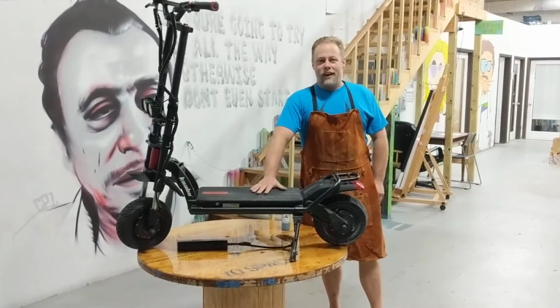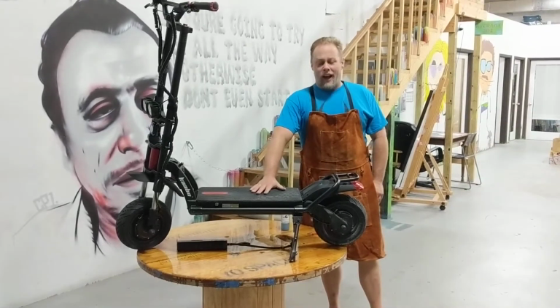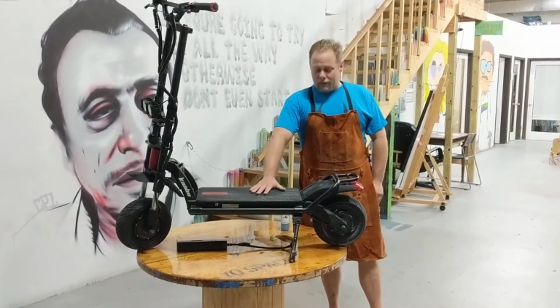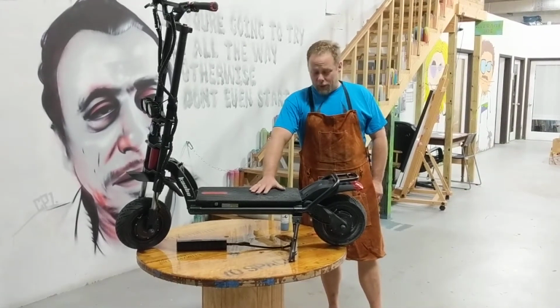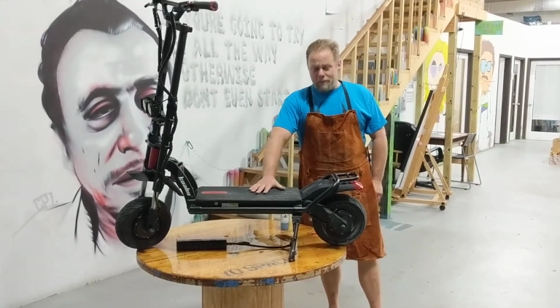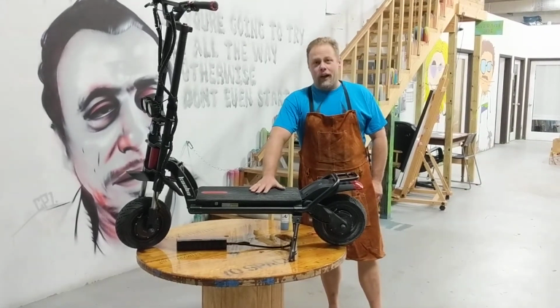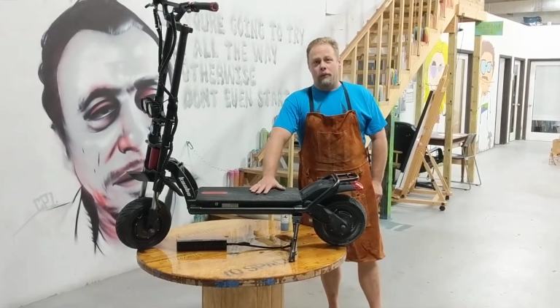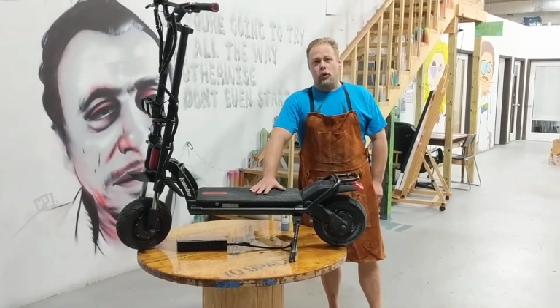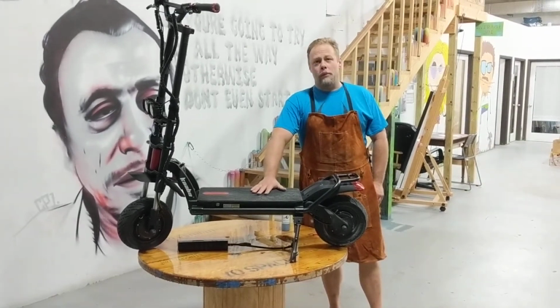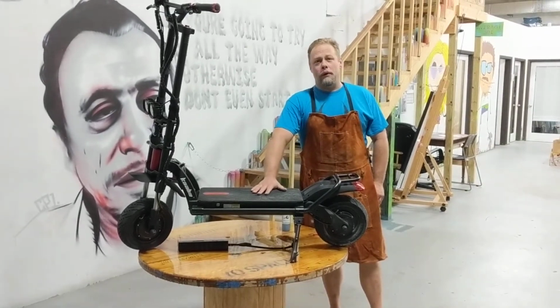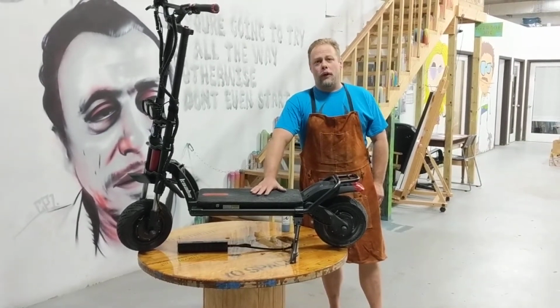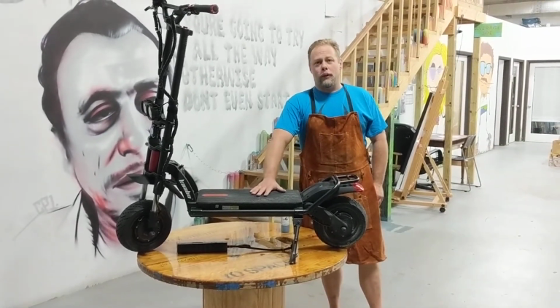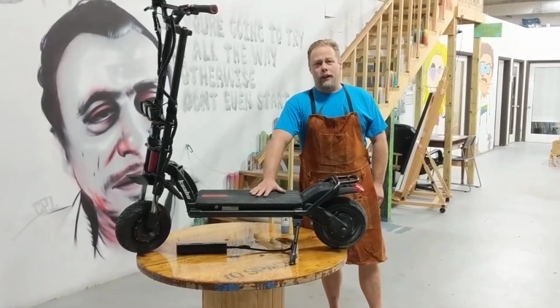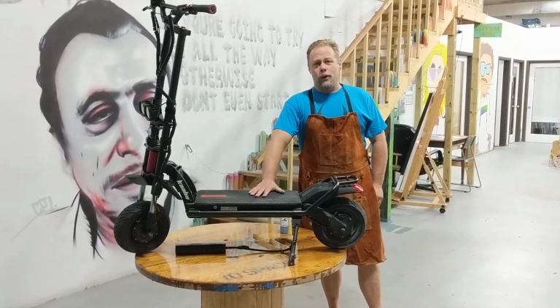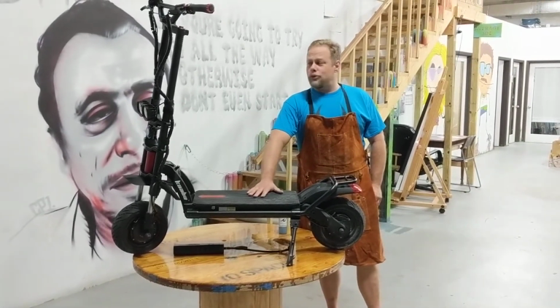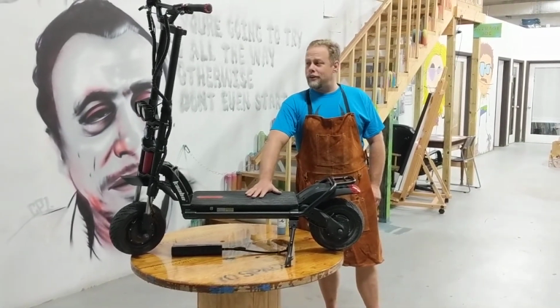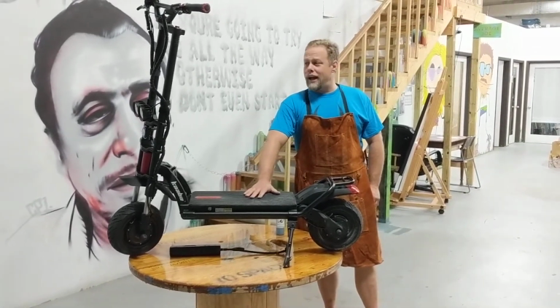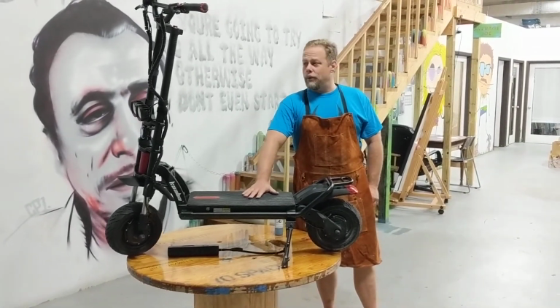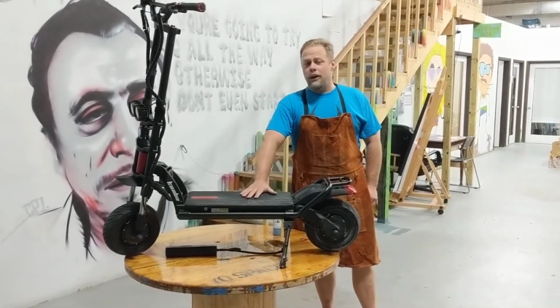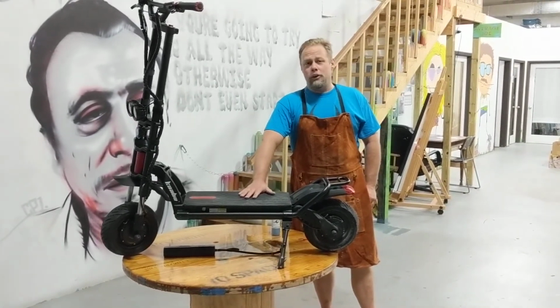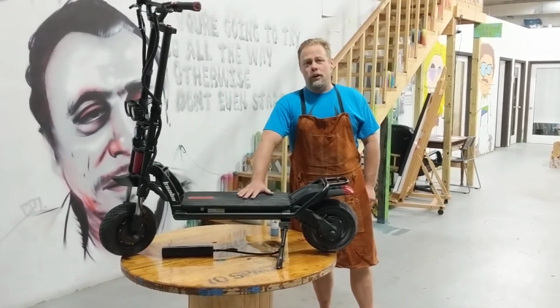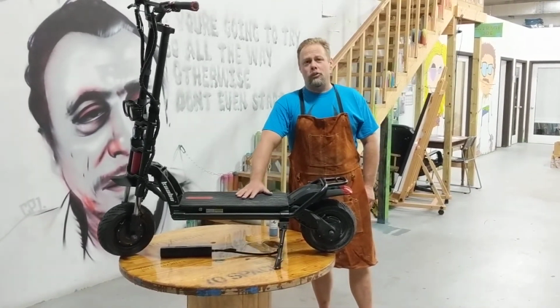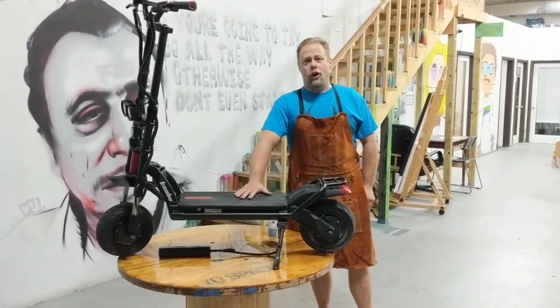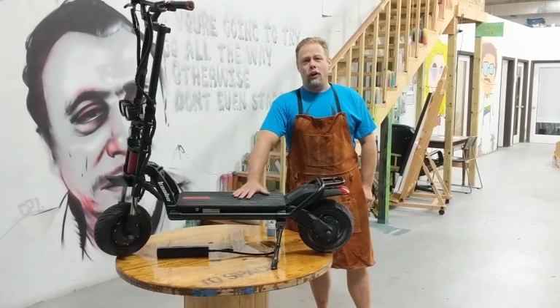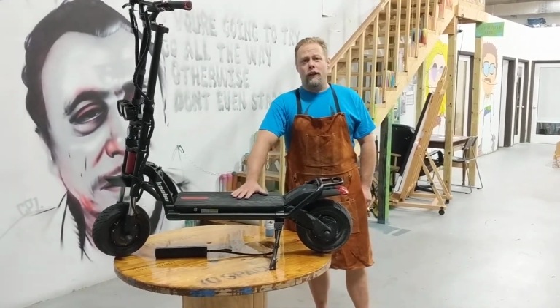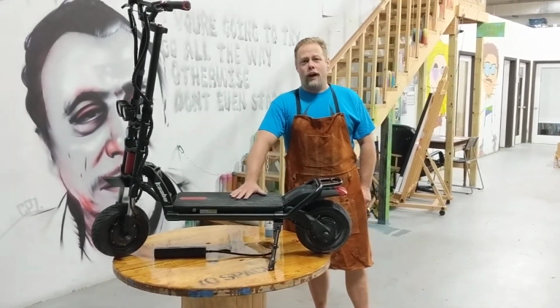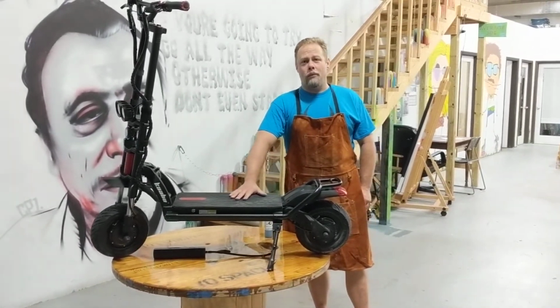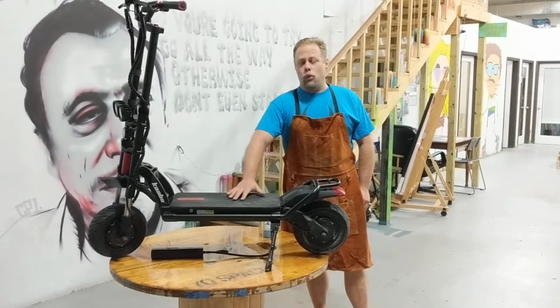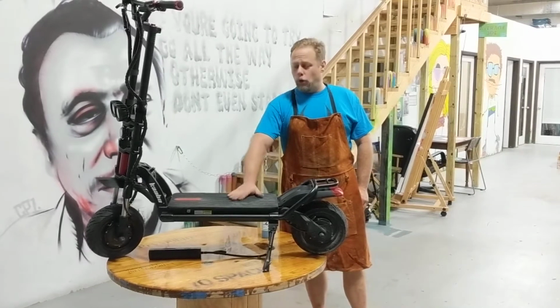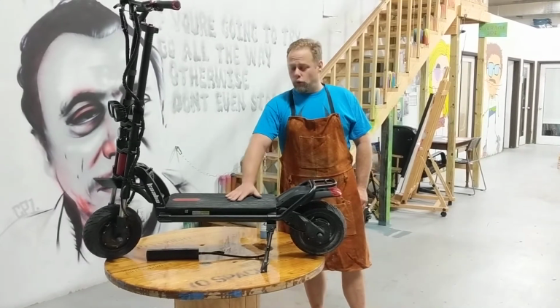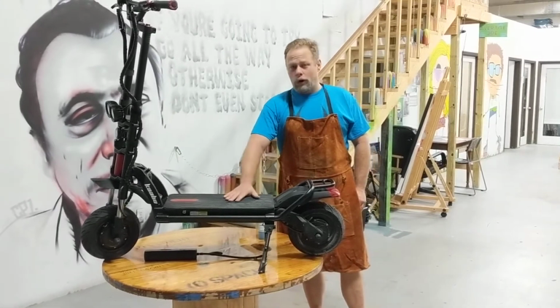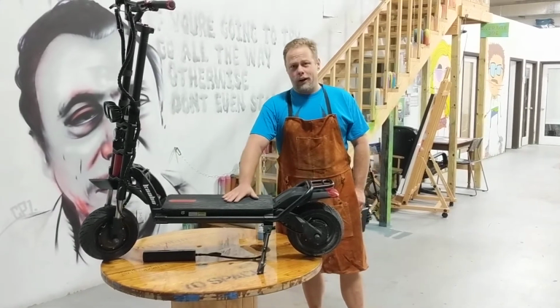Hi everybody, I'm Cory Bainey with Armadillos. Today we're going to do an install in the Cabo Wolf Warrior.